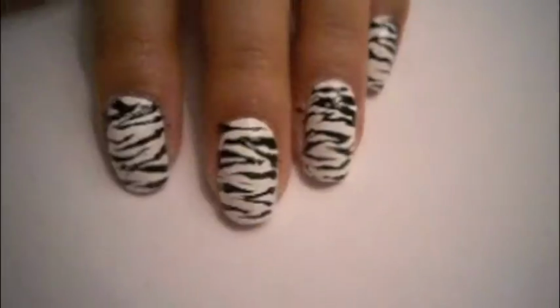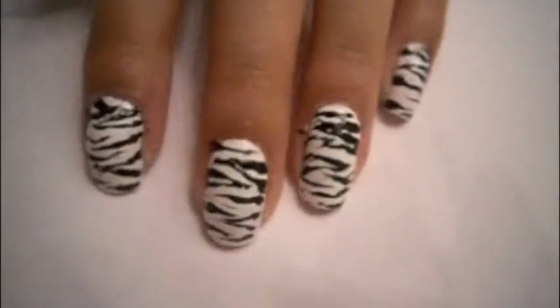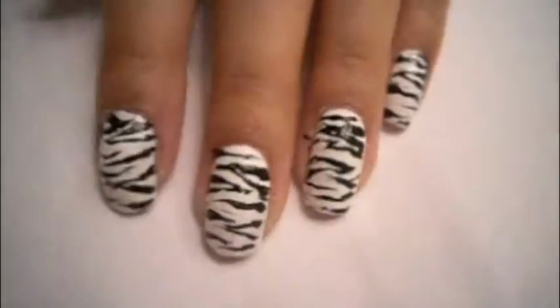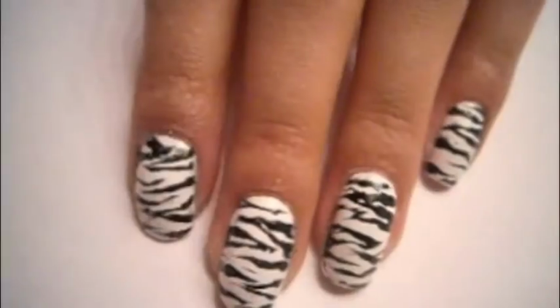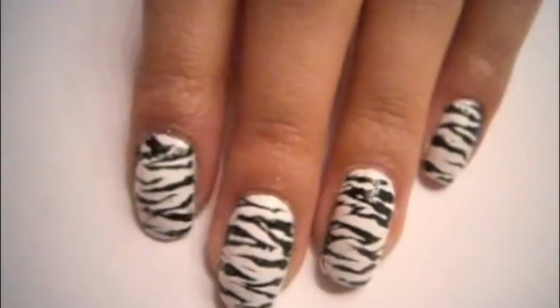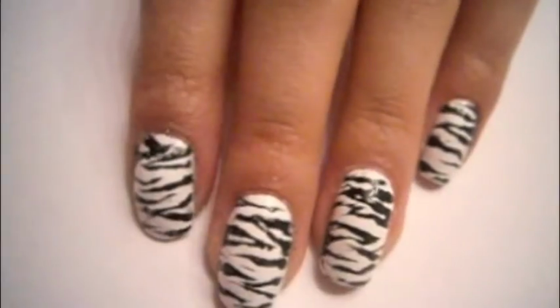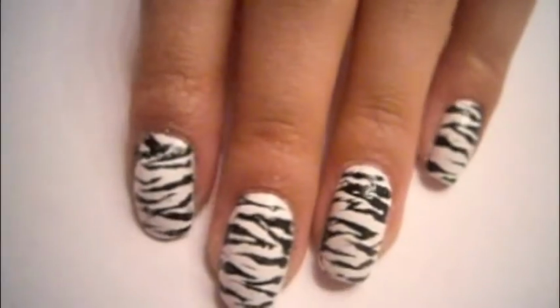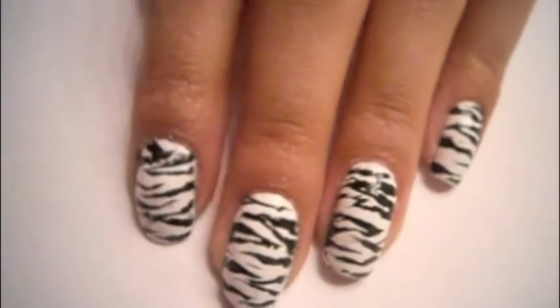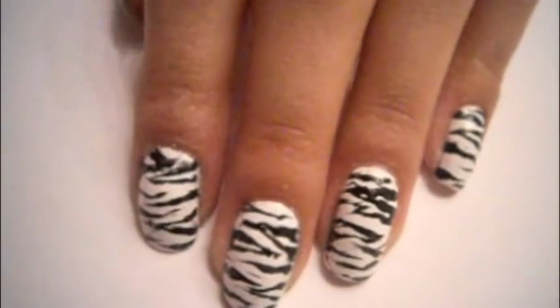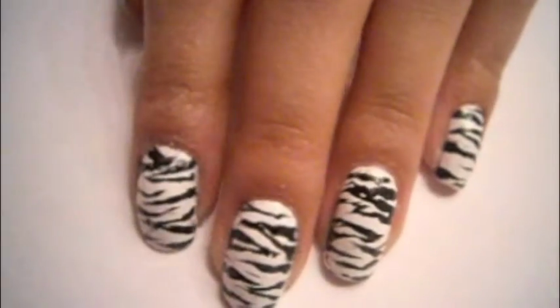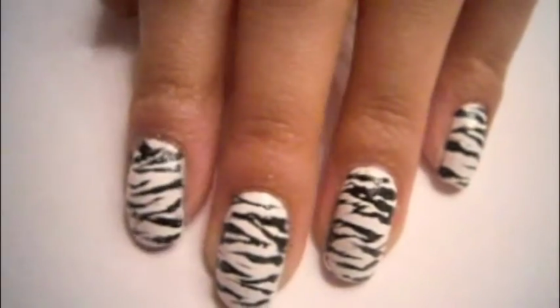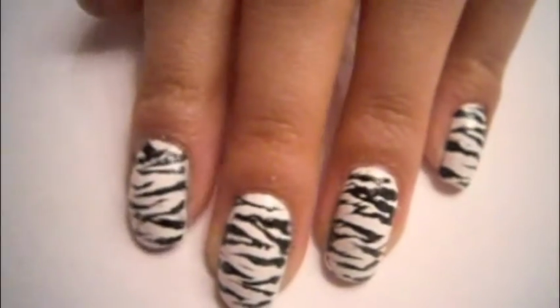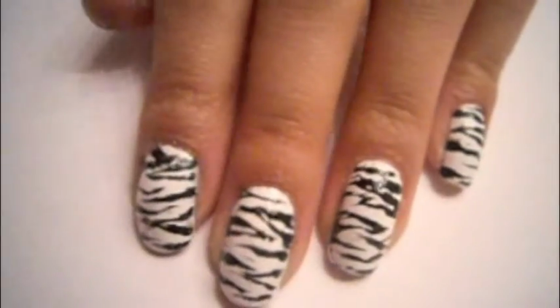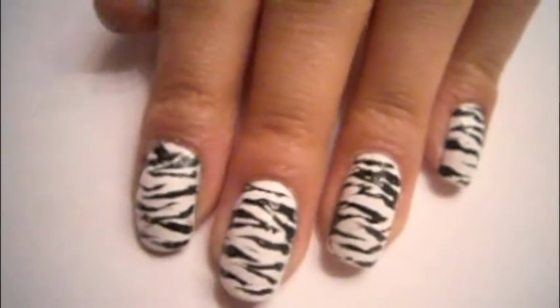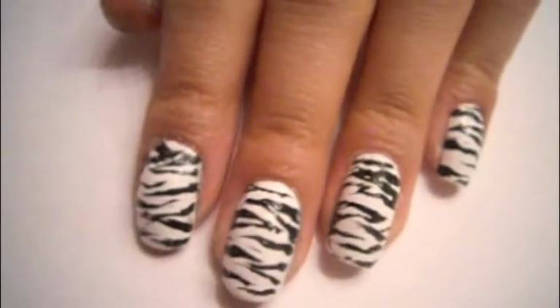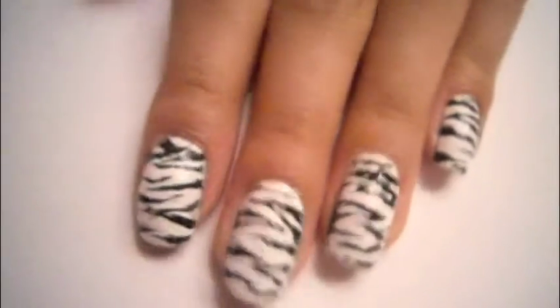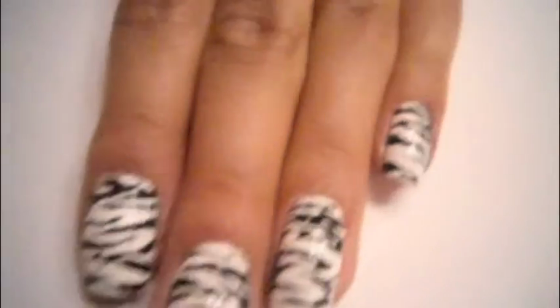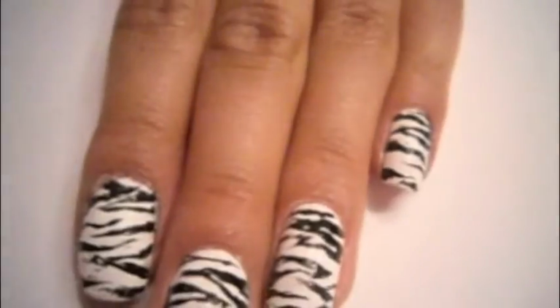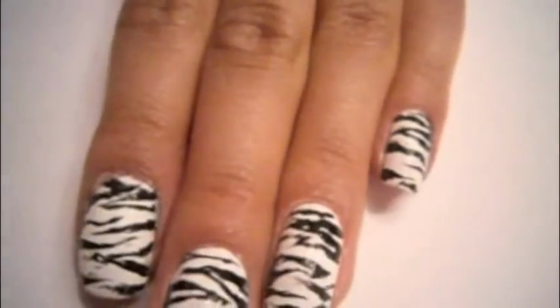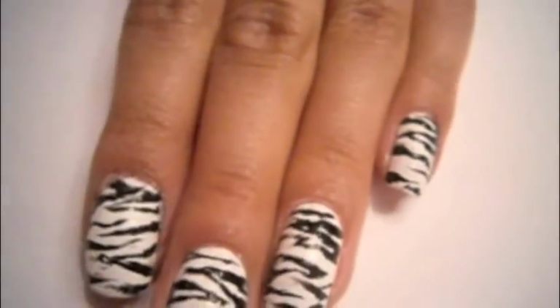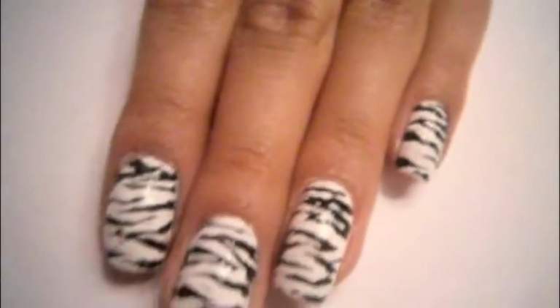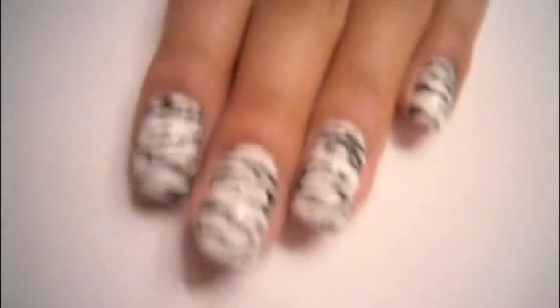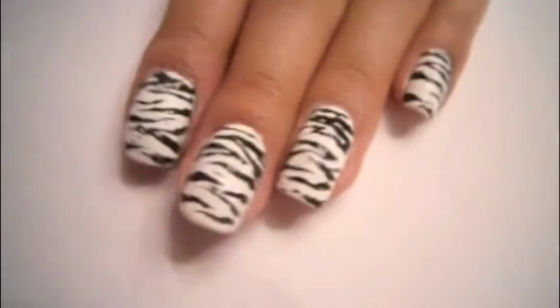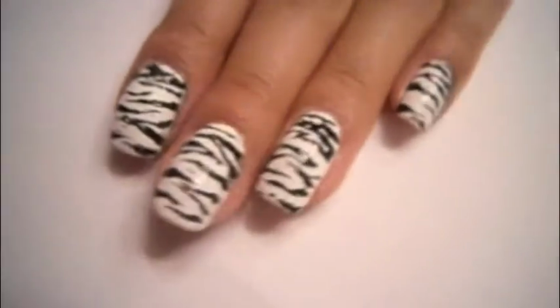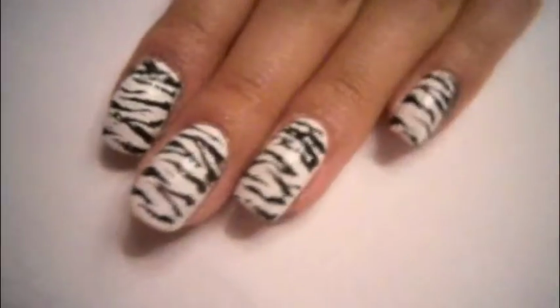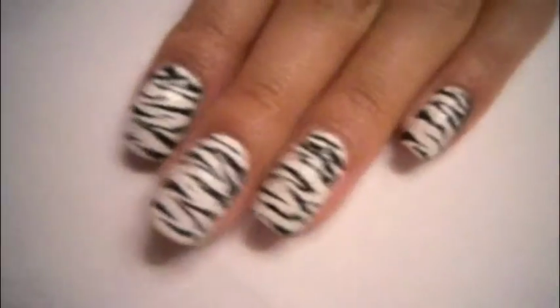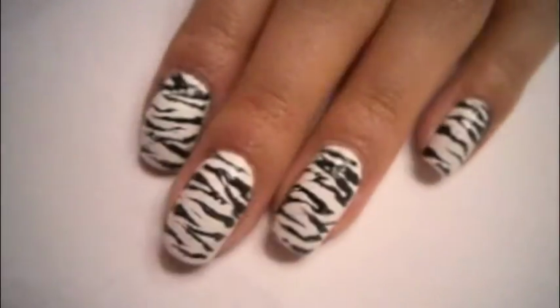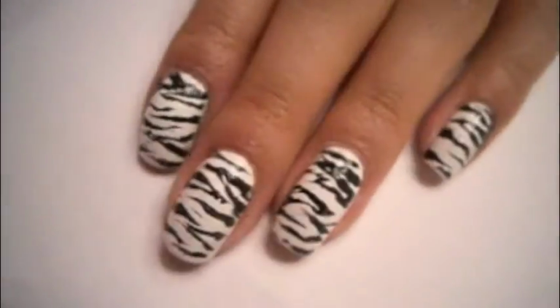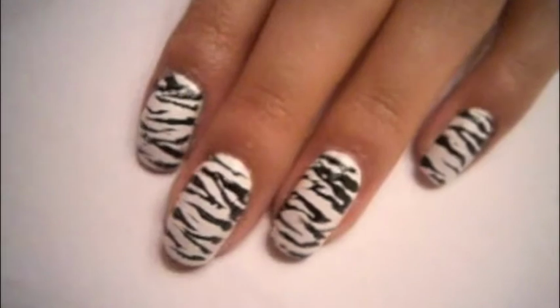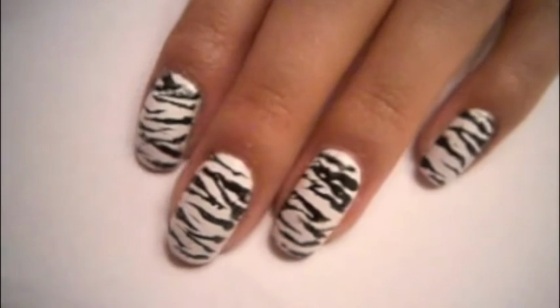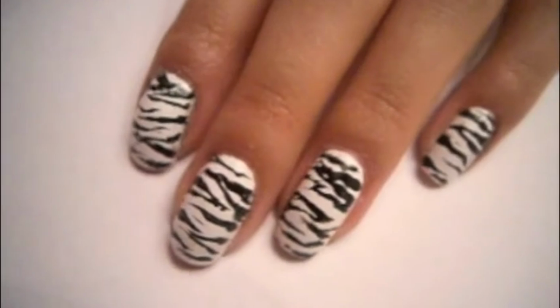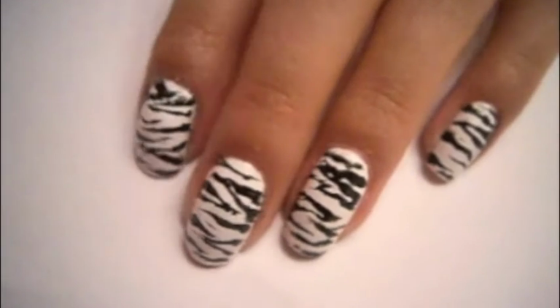When your nails are completely dry, add a top coat and clean up around your nails, and that's it.